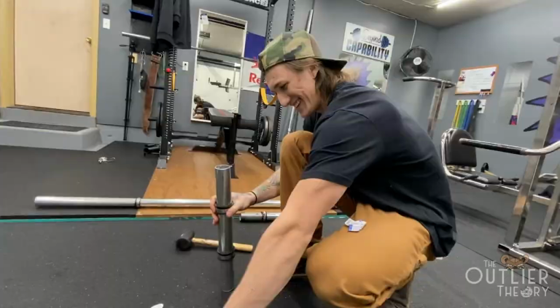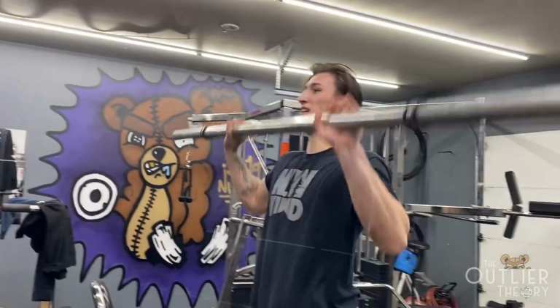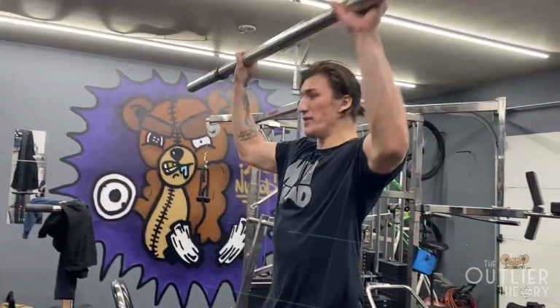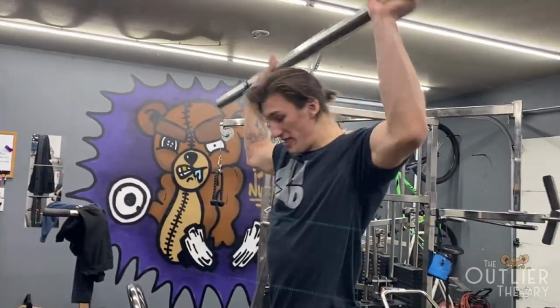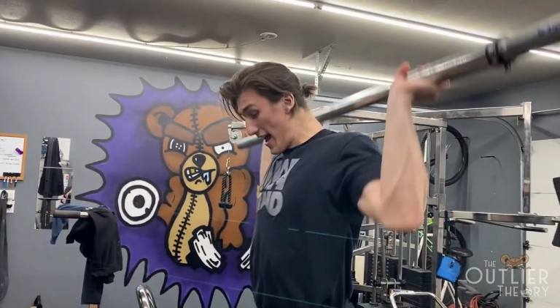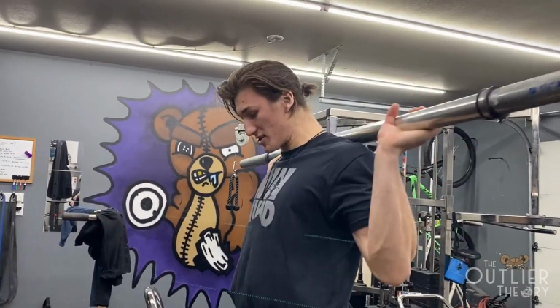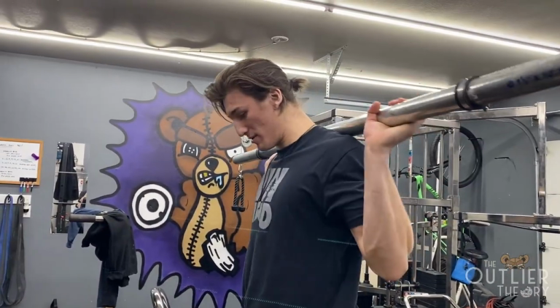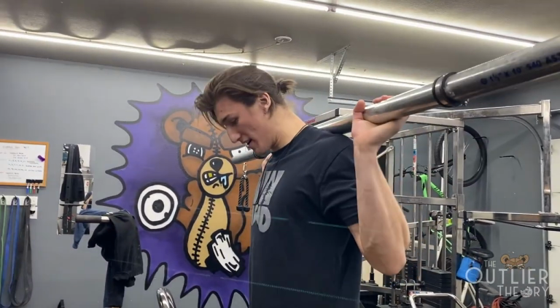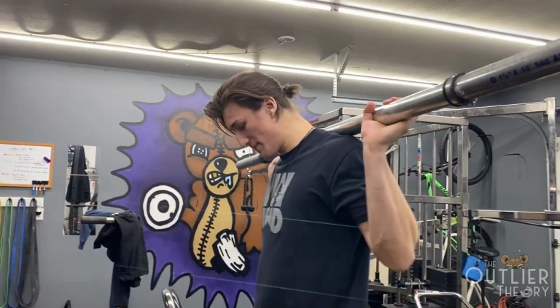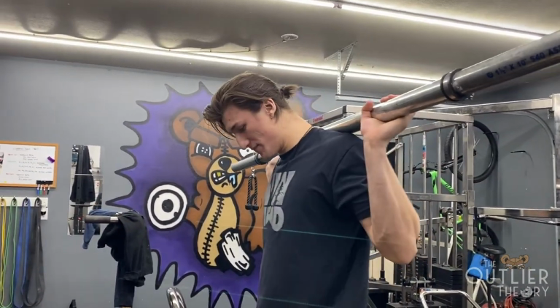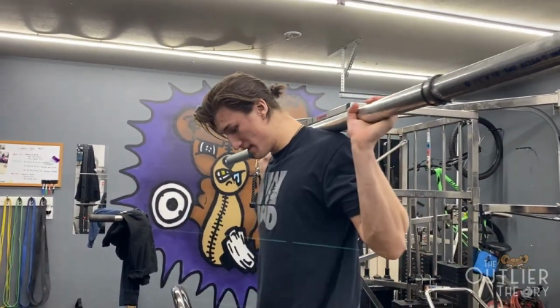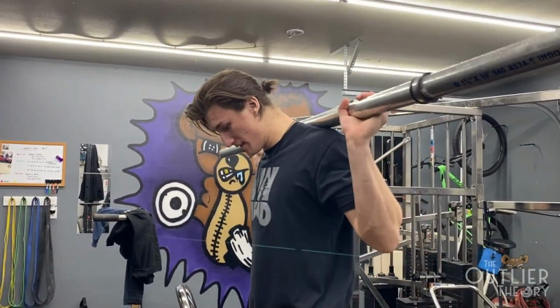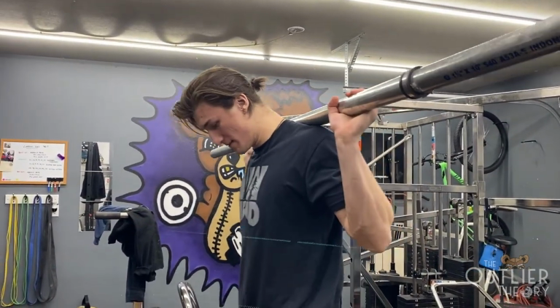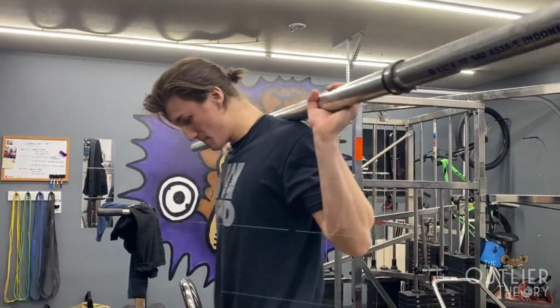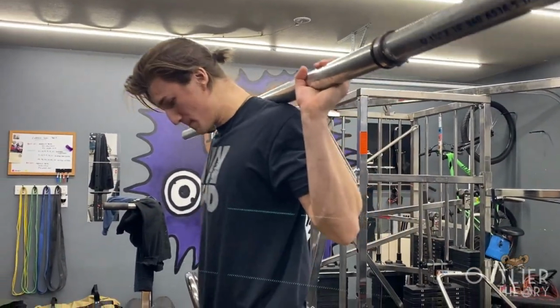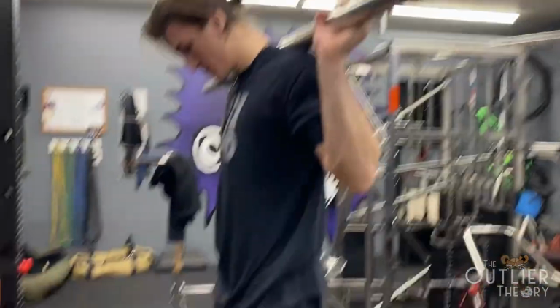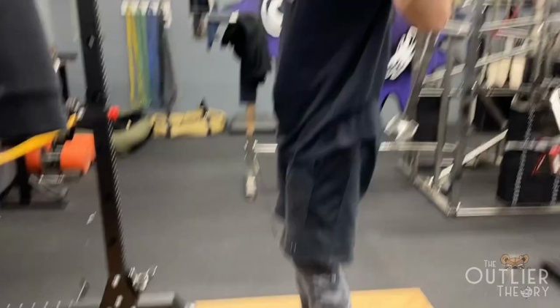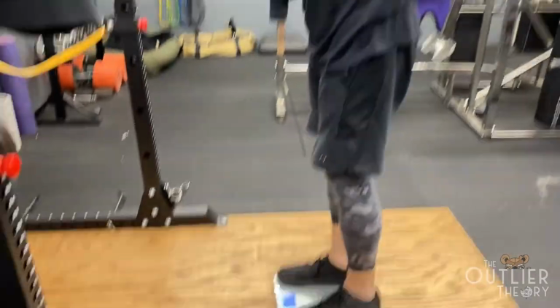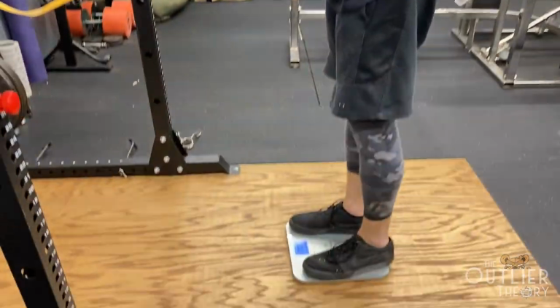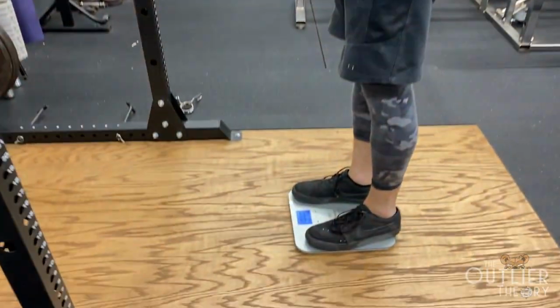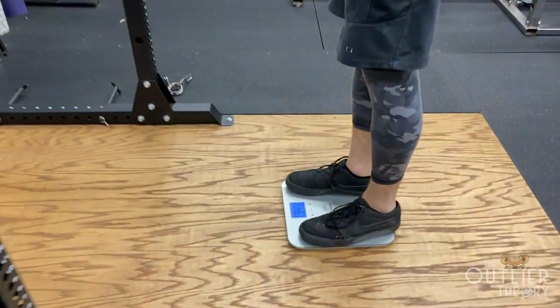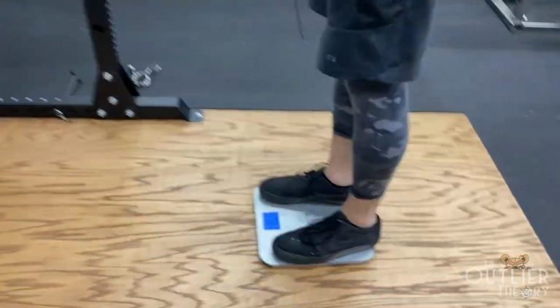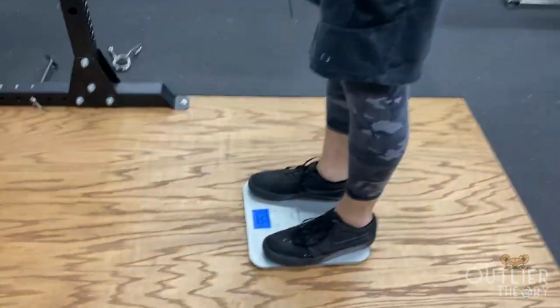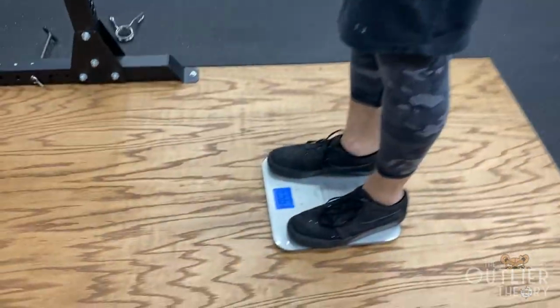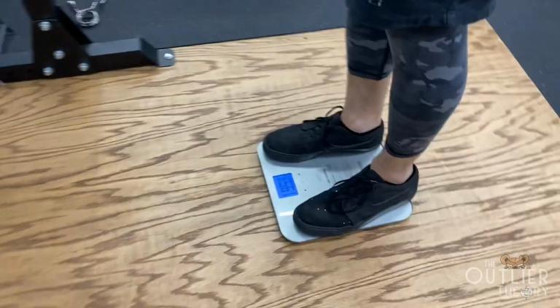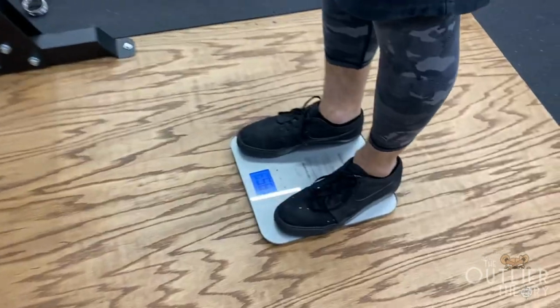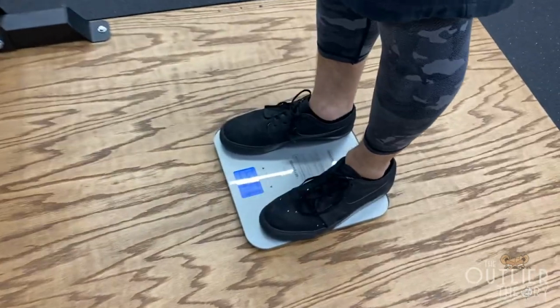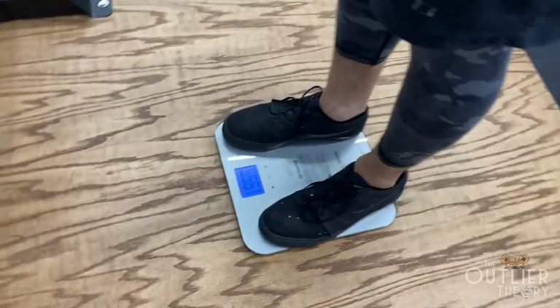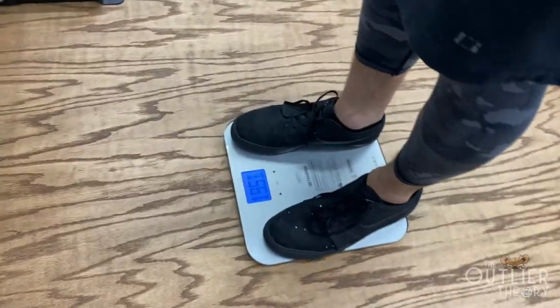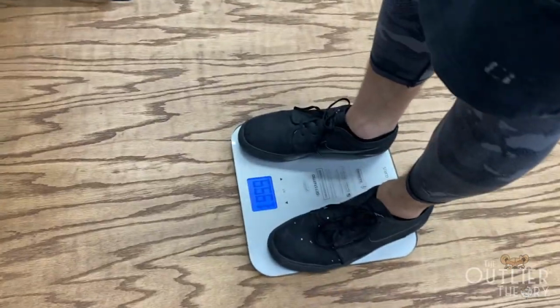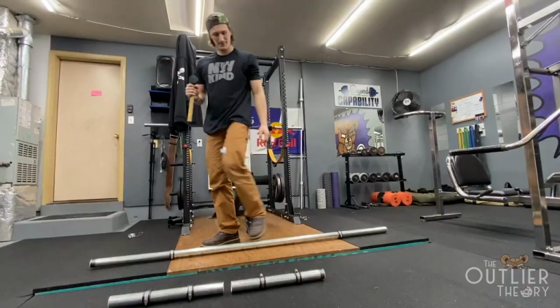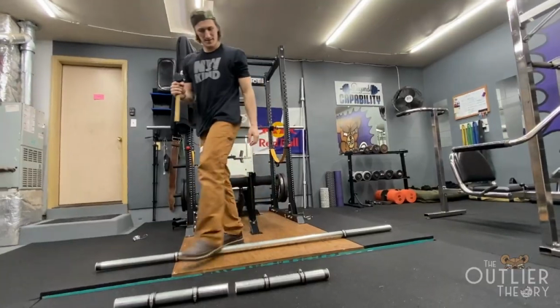The axle bar all in all weighs about 15 pounds, and the dumbbells weigh about five pounds each.